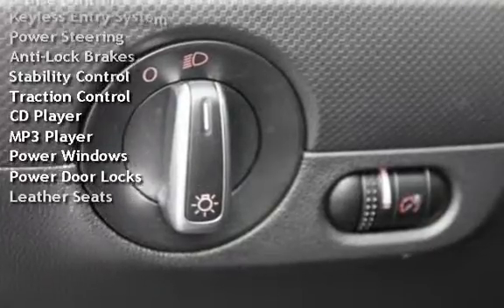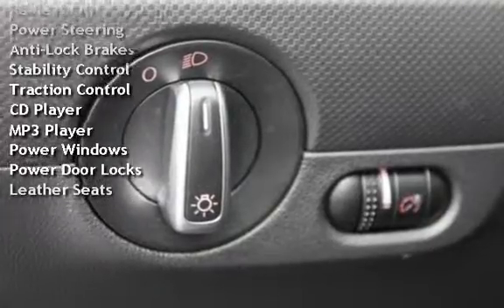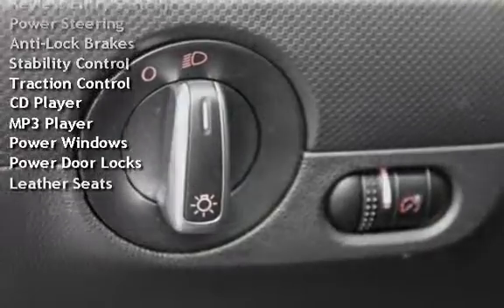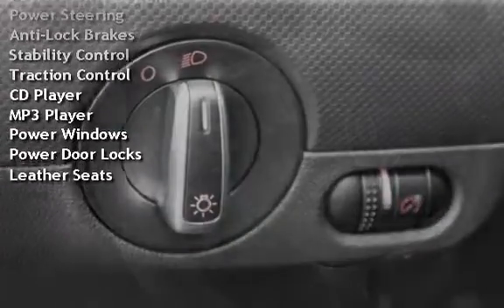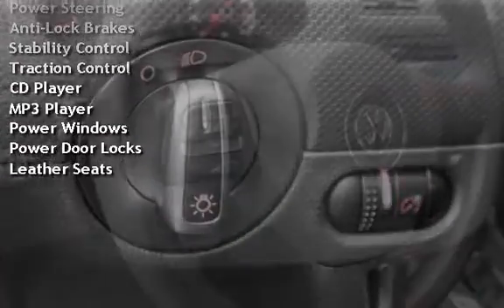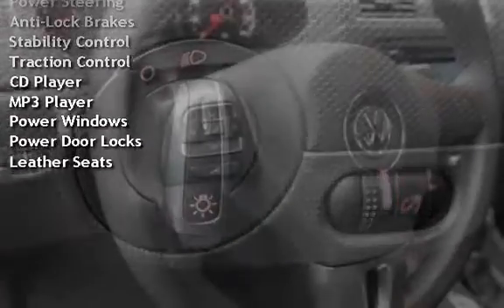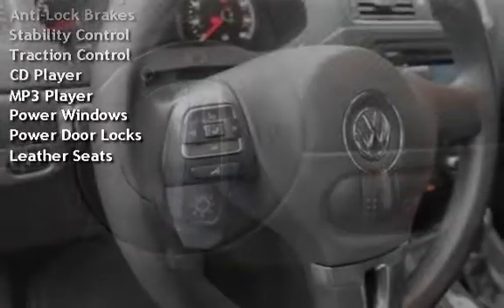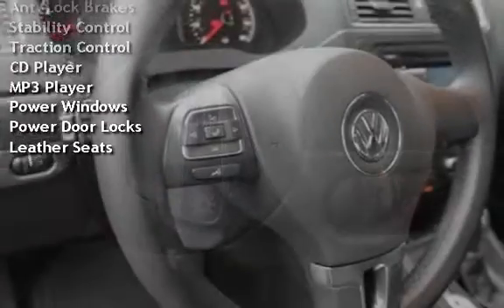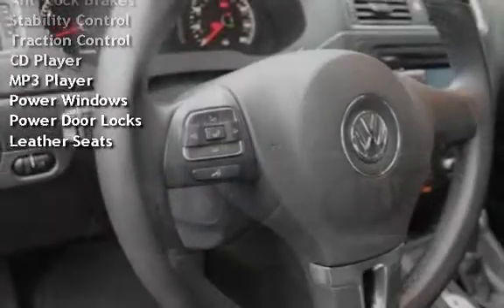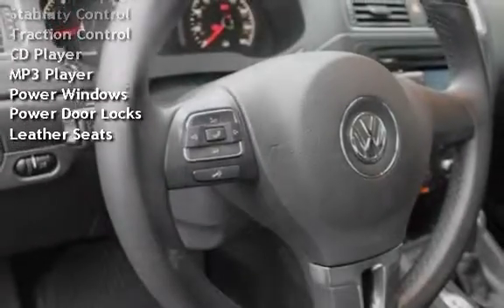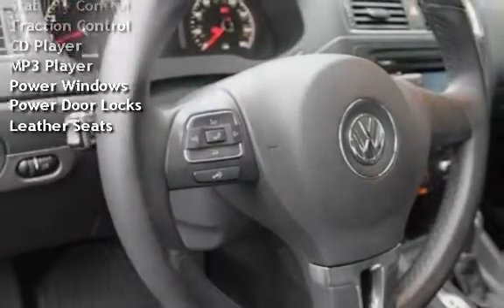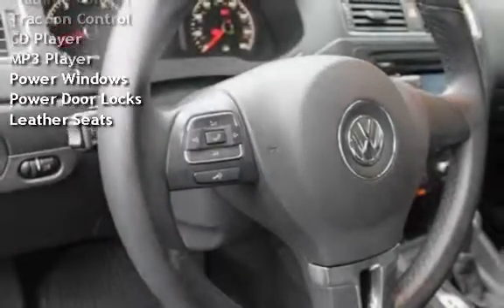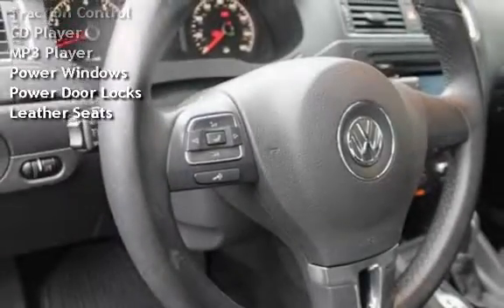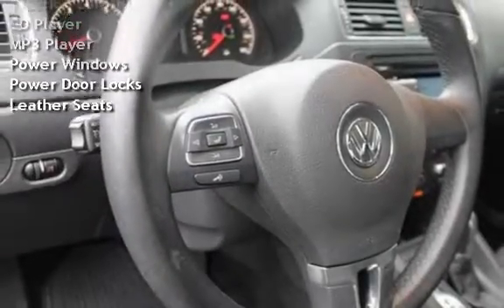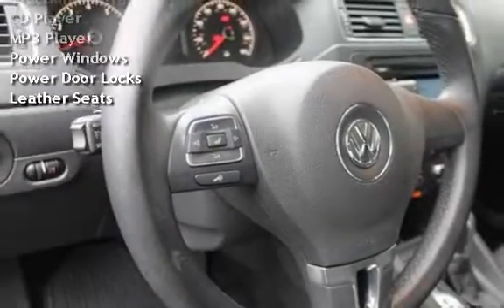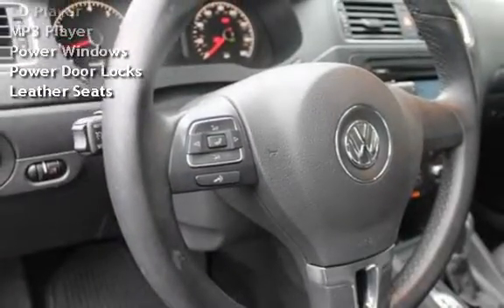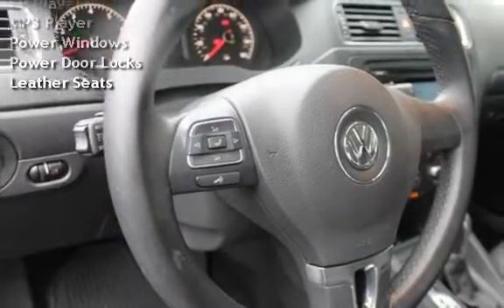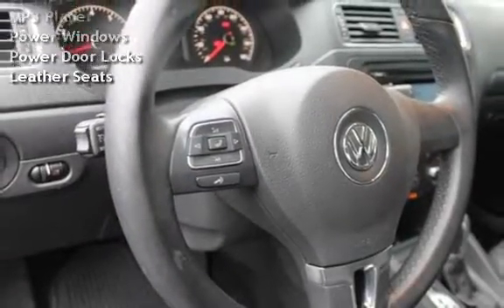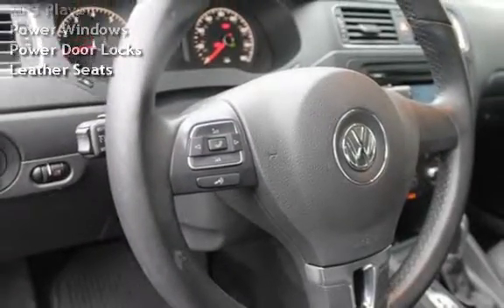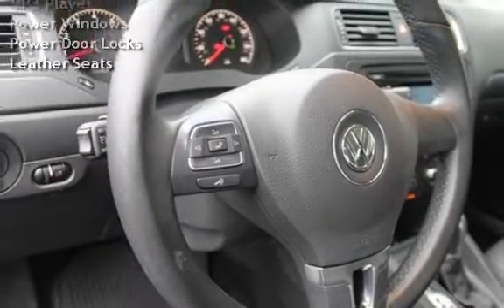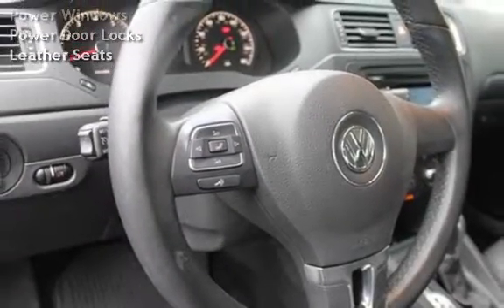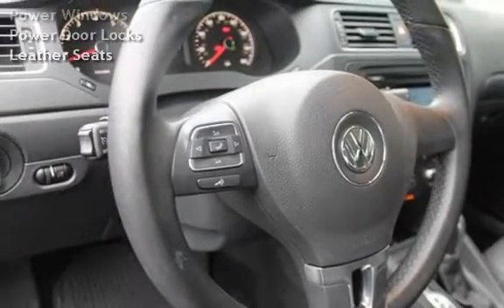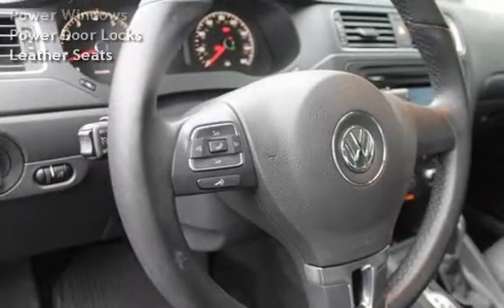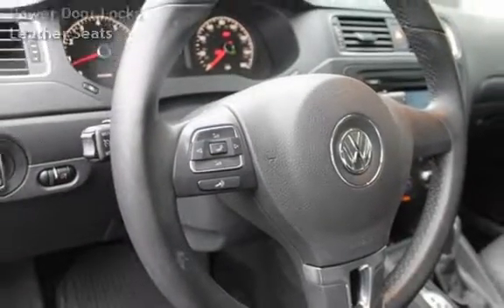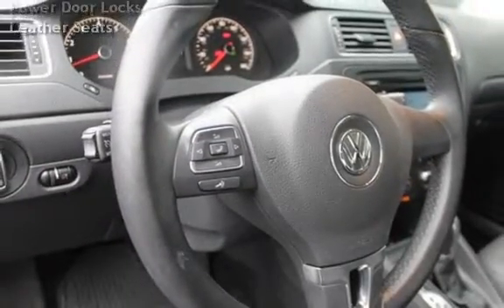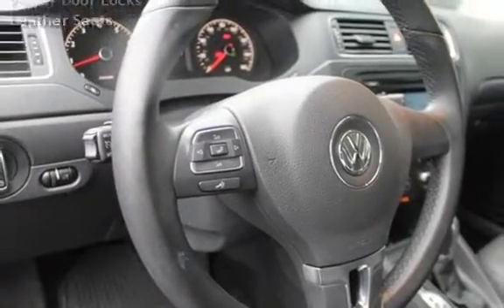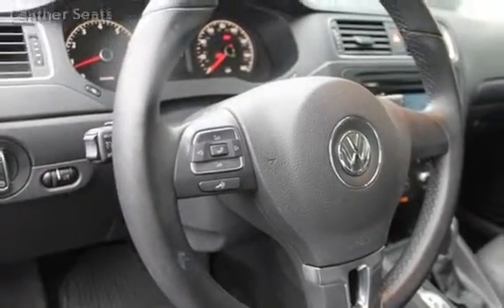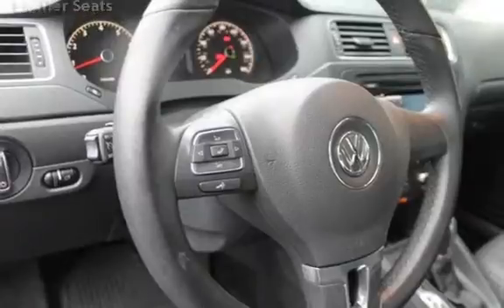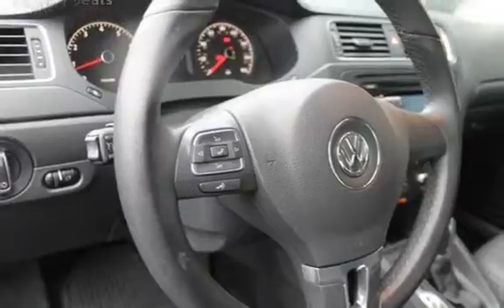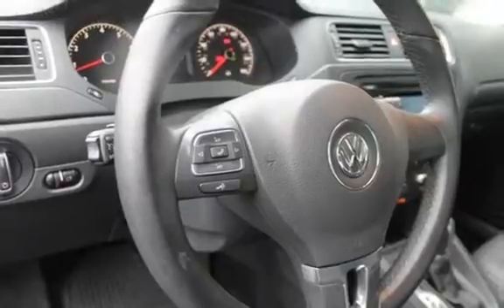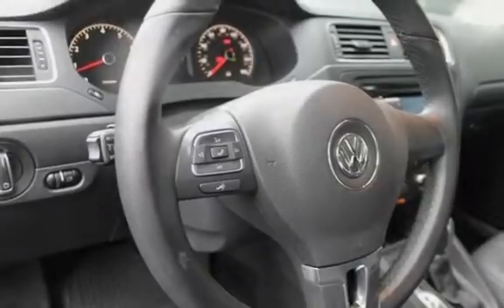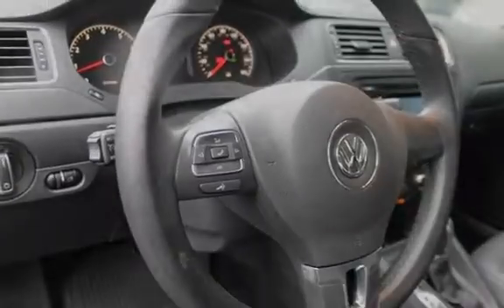Additional features include a CD player, MP3 player, power windows, power door locks, and leather seats.